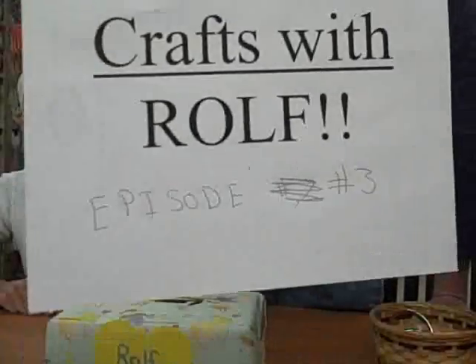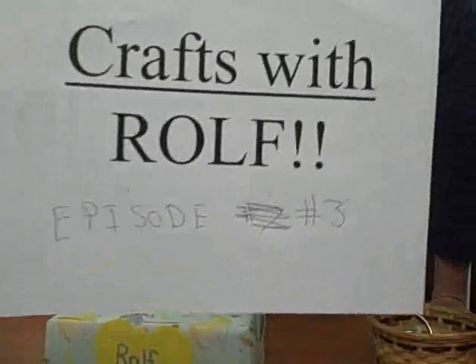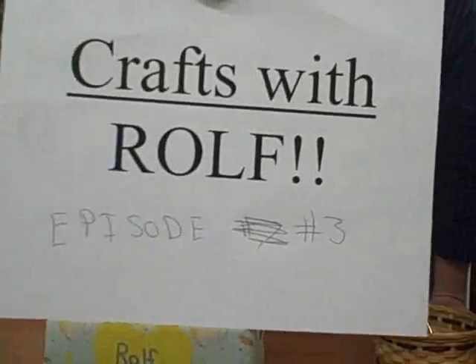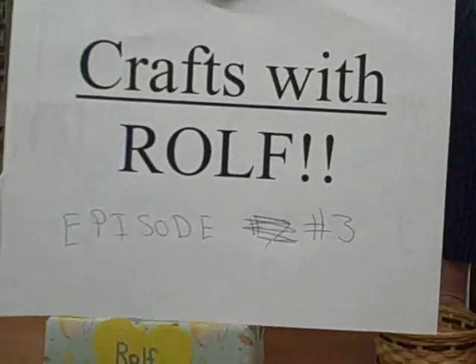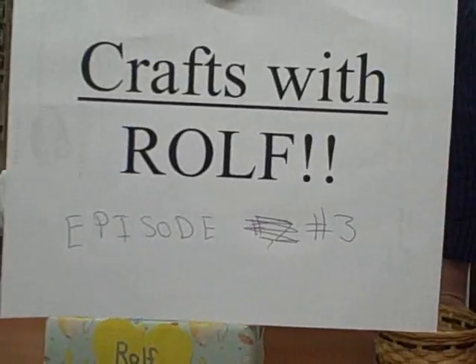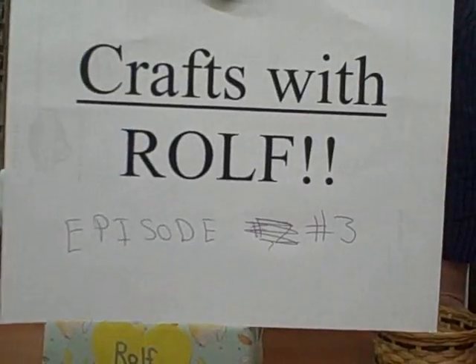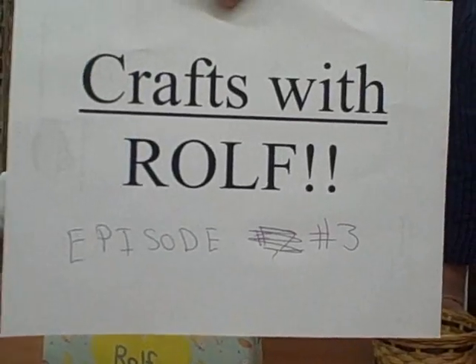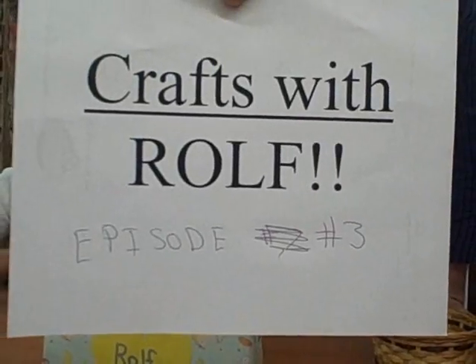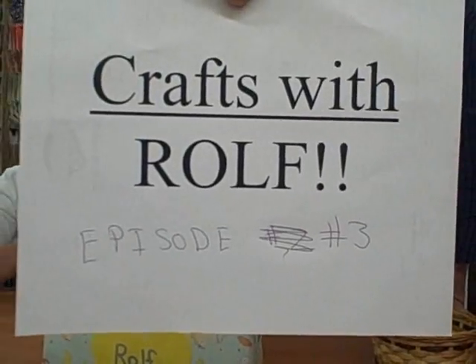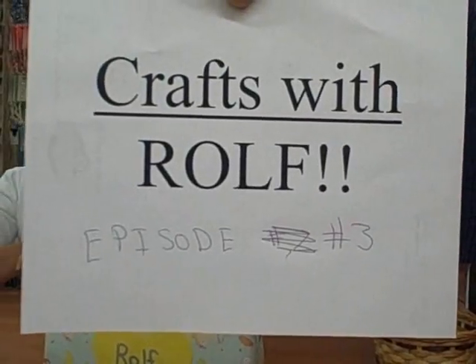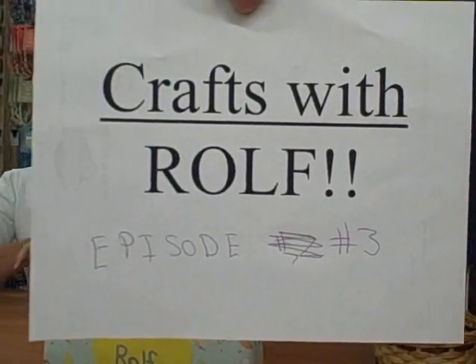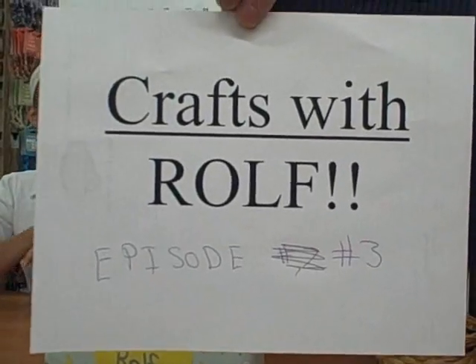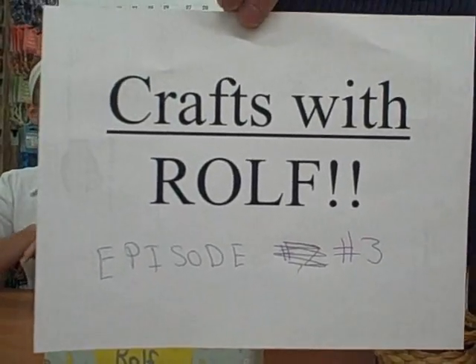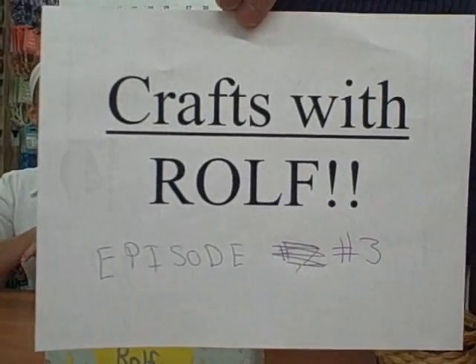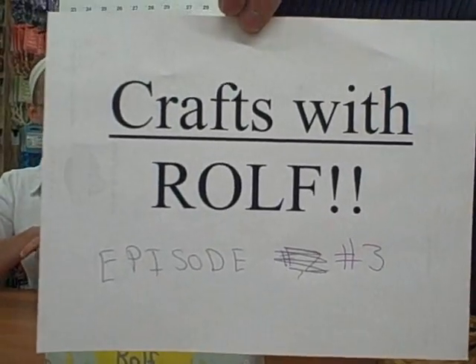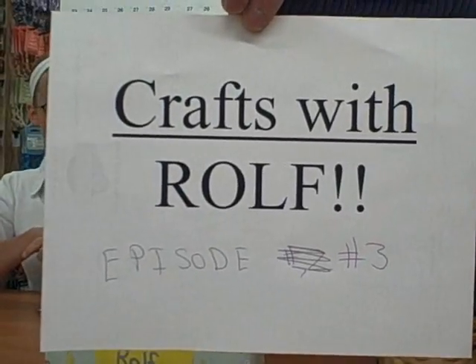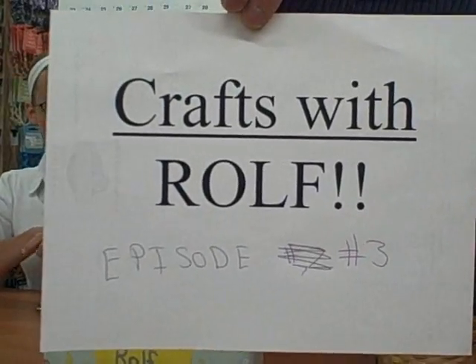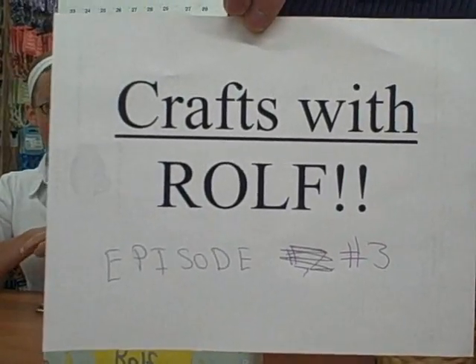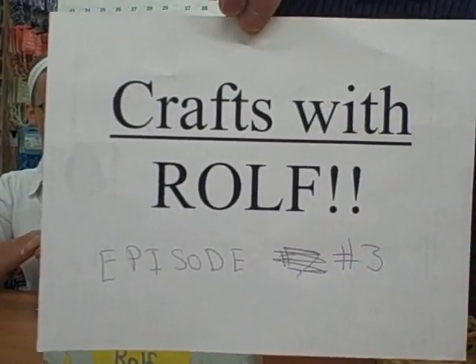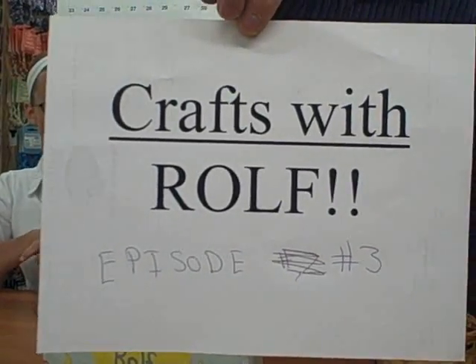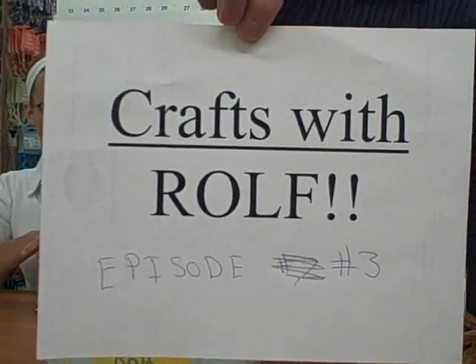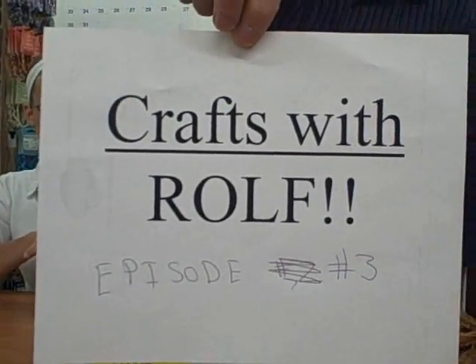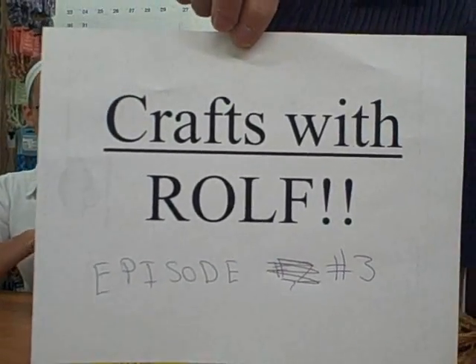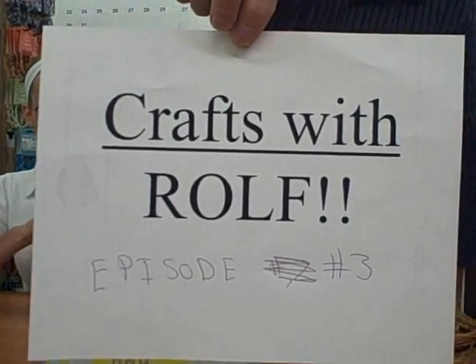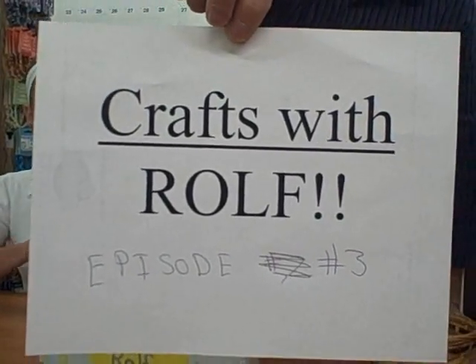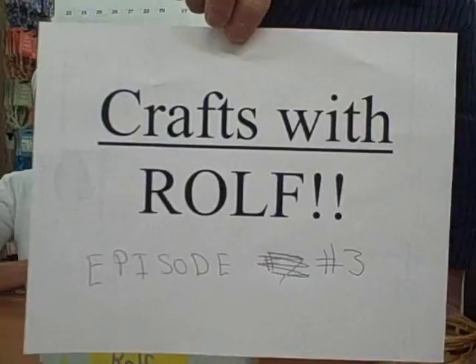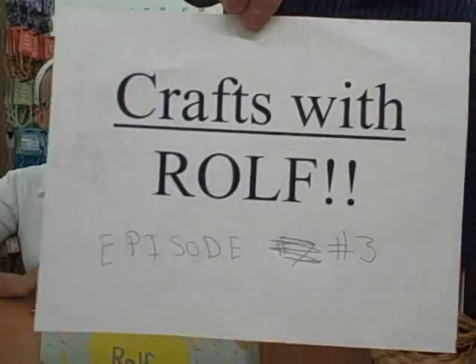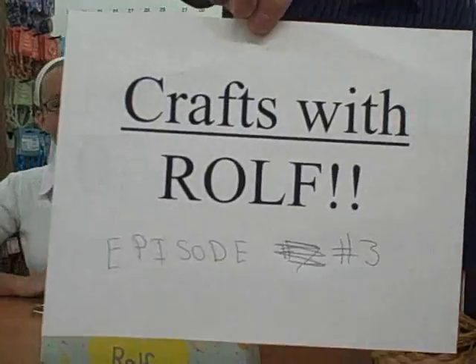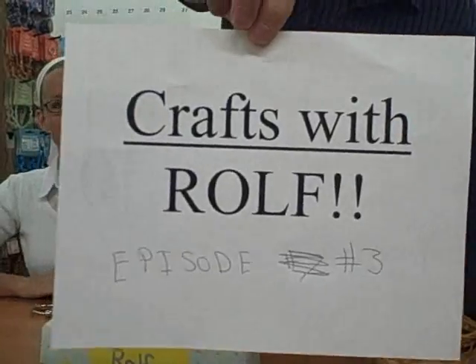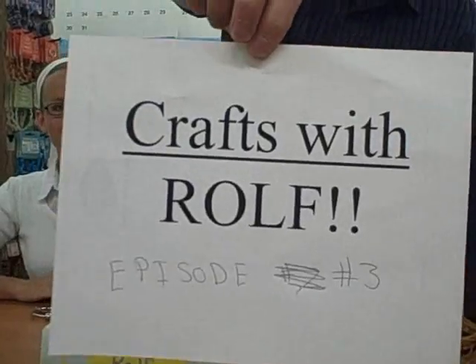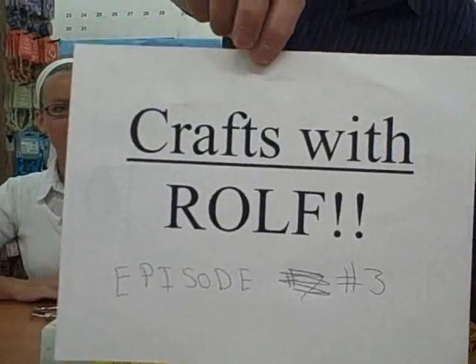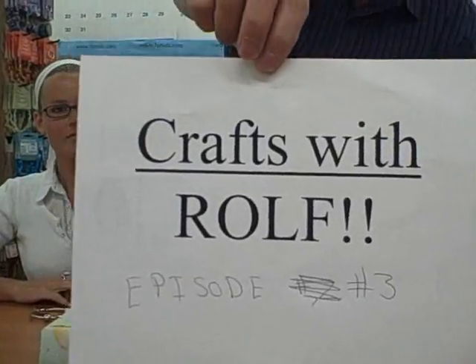Yay! Here we go, yet another episode of Crafts with Rolf, episode 3.